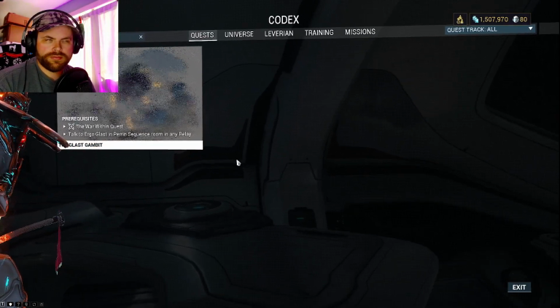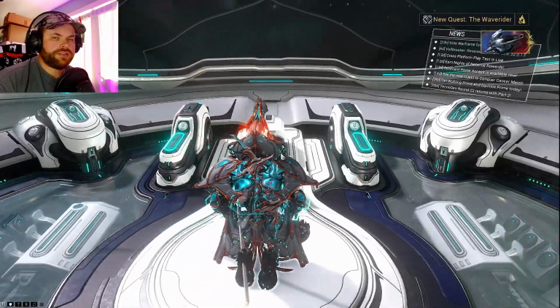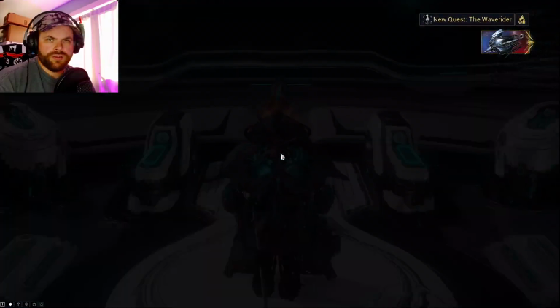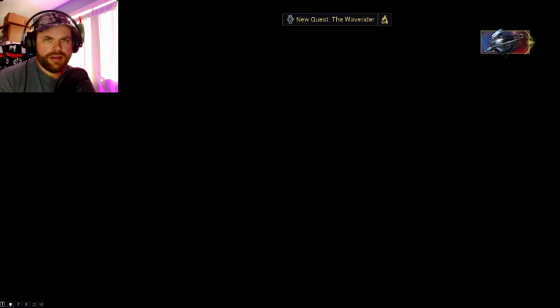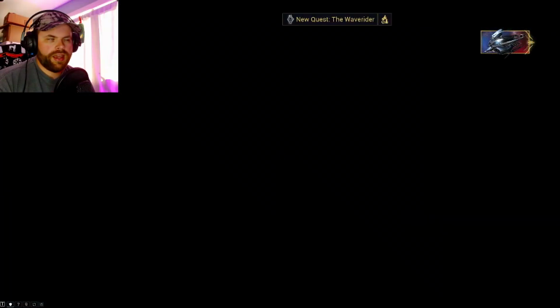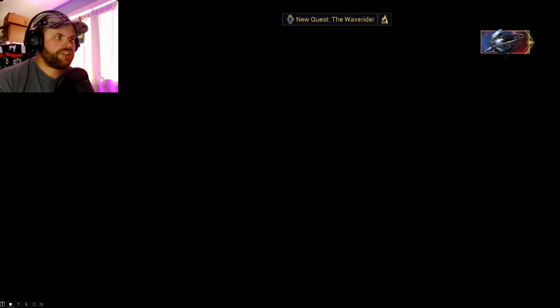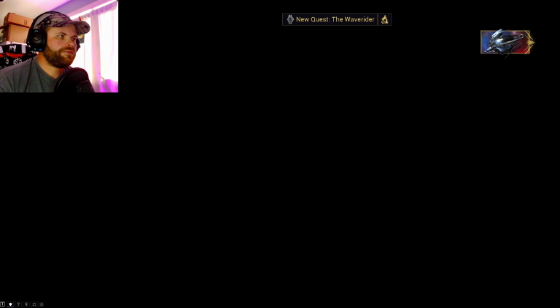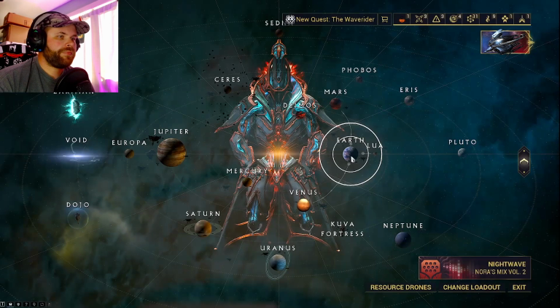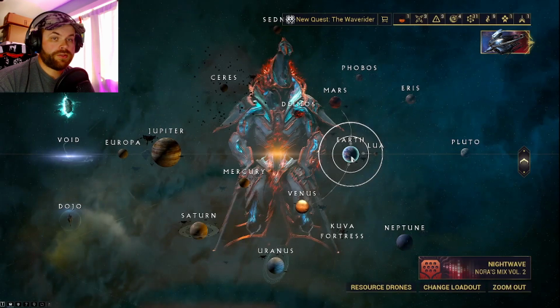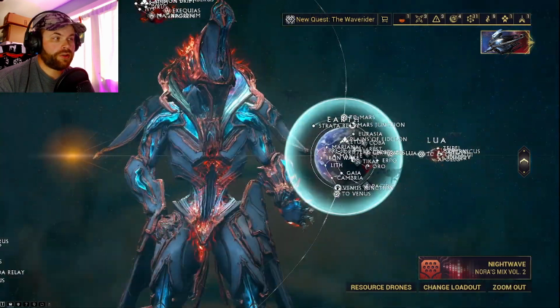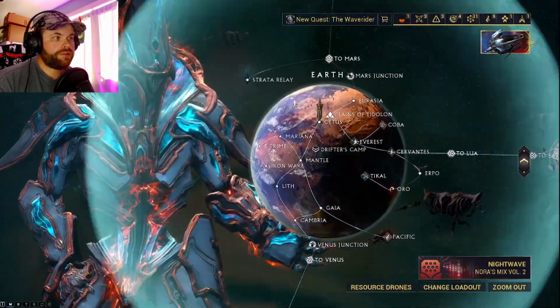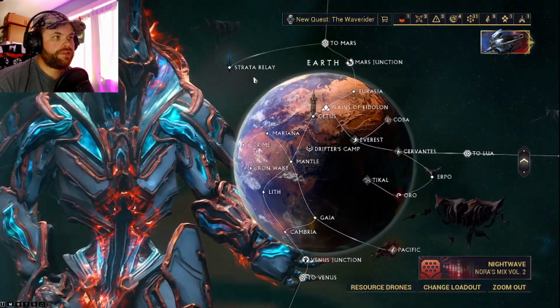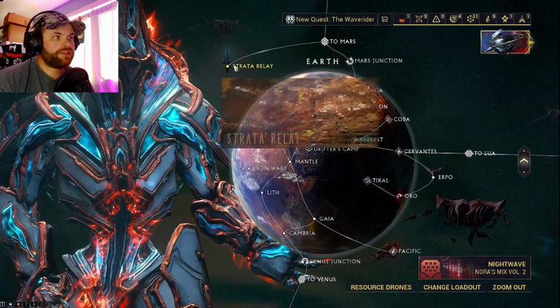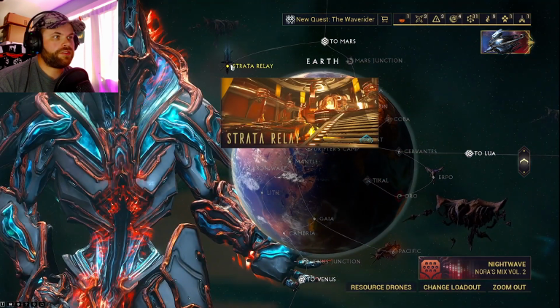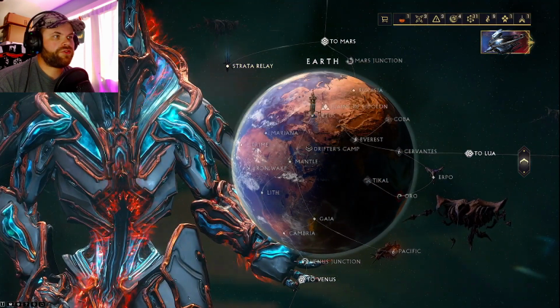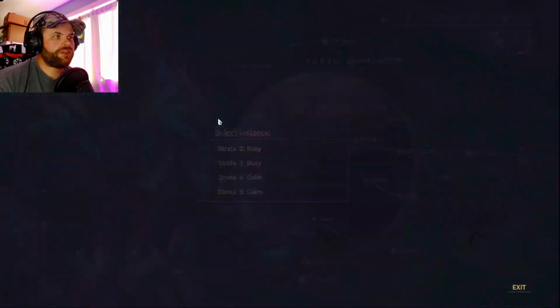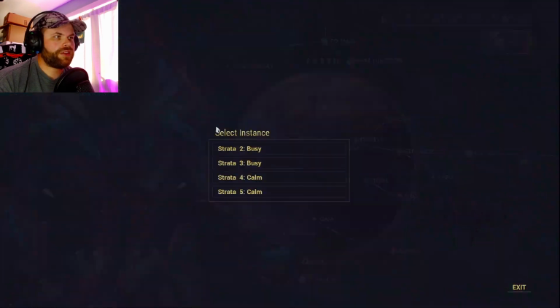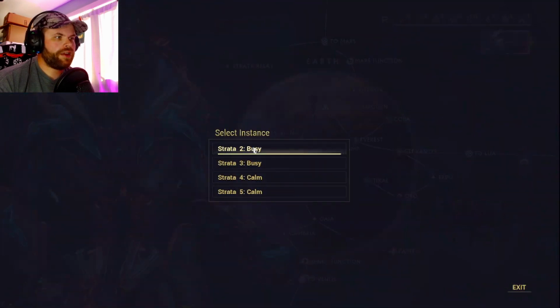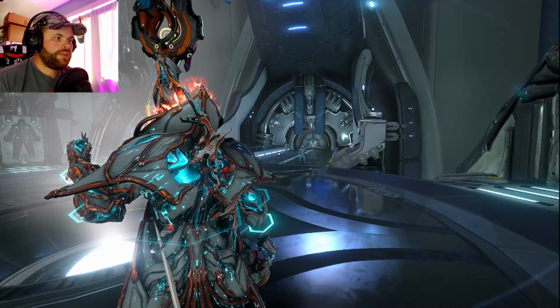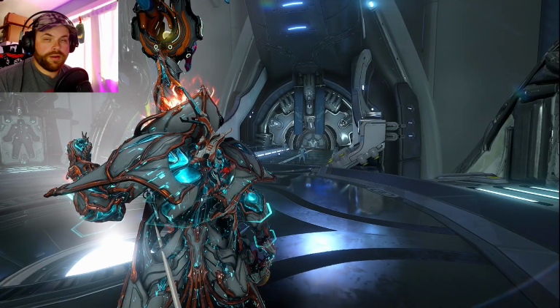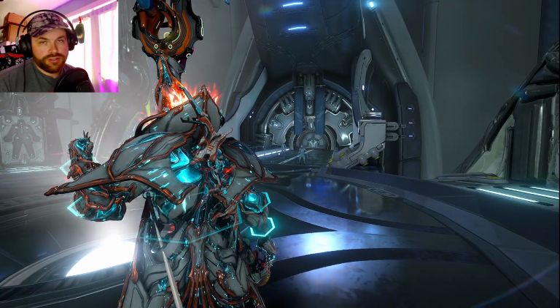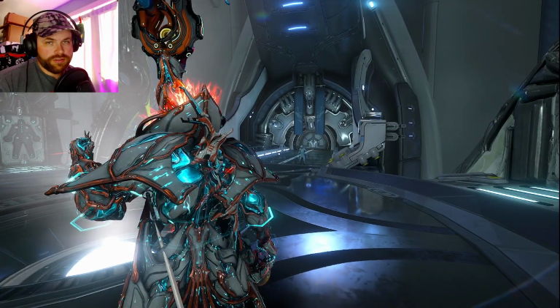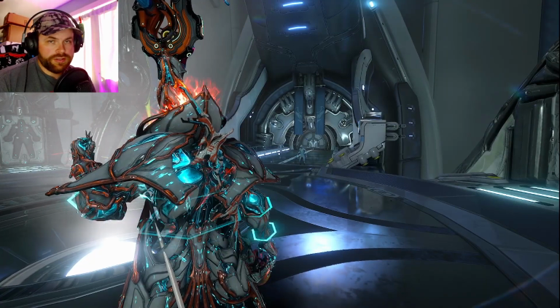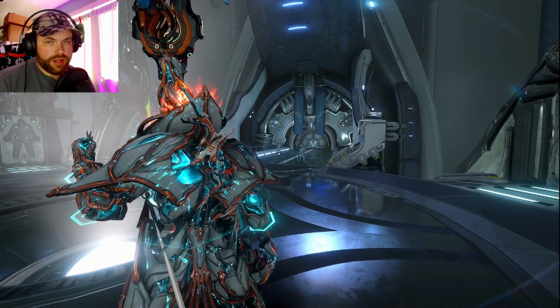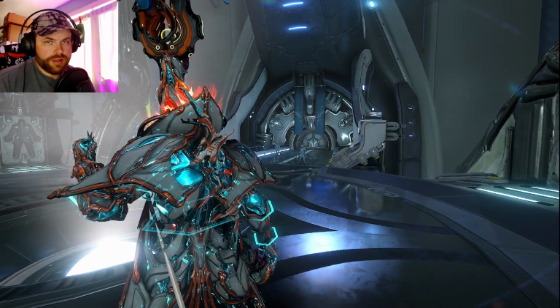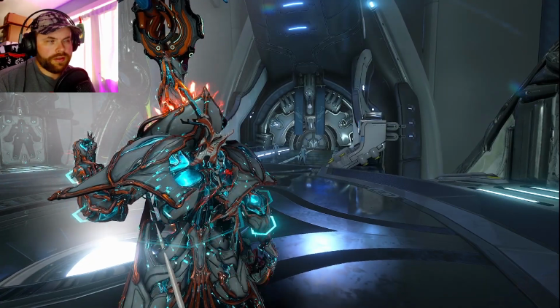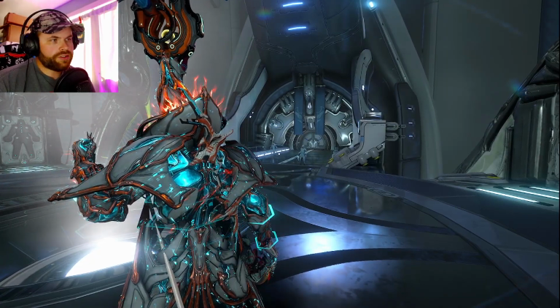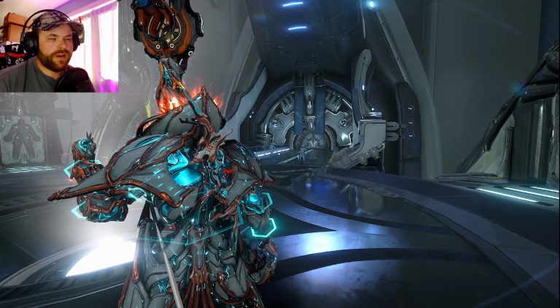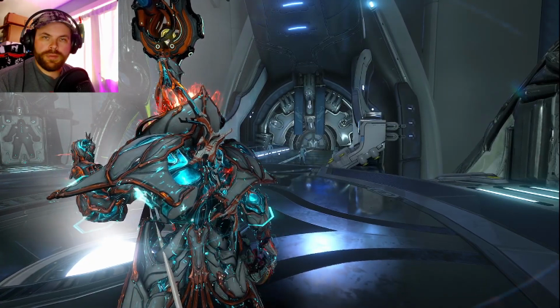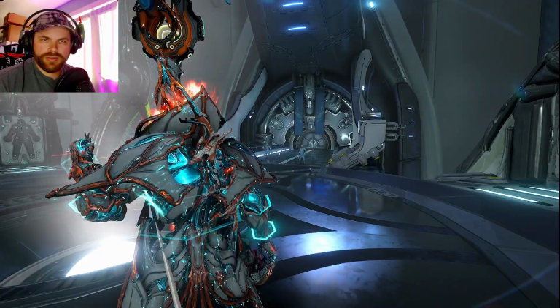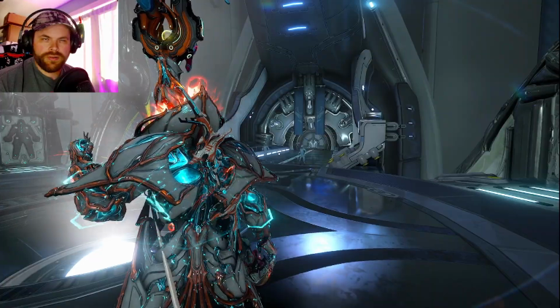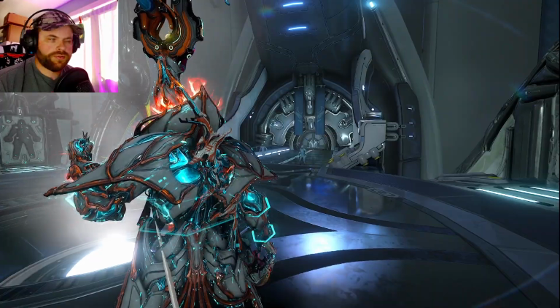Let's go to our Navigation, then go to Earth, then go to the Strata Relay. Once you get into the Strata Relay, let's go find the Paran Sequence Room.